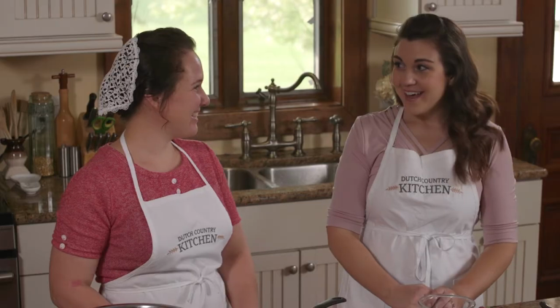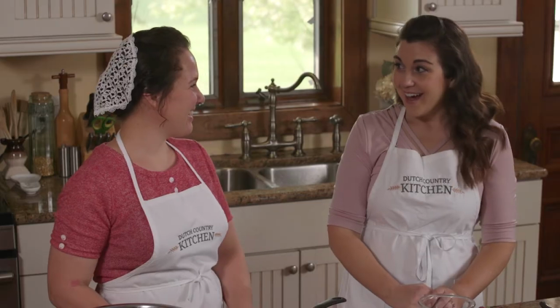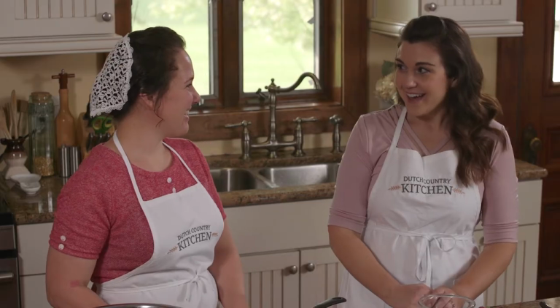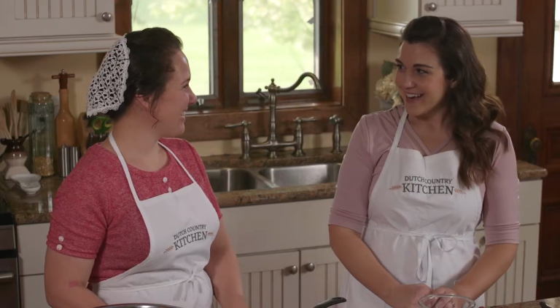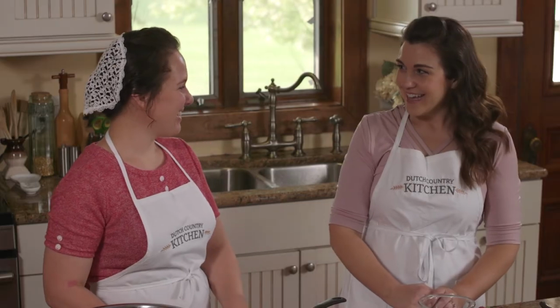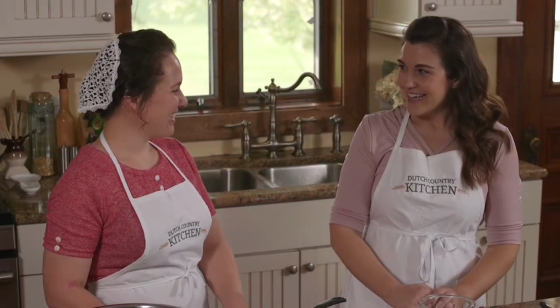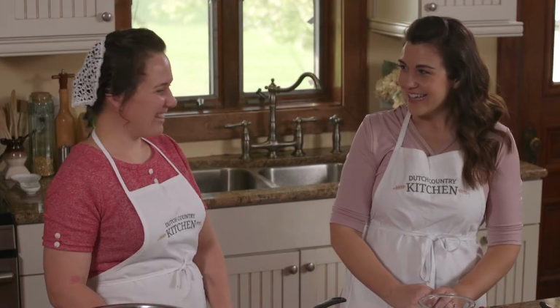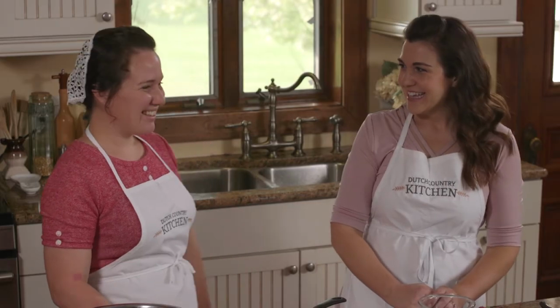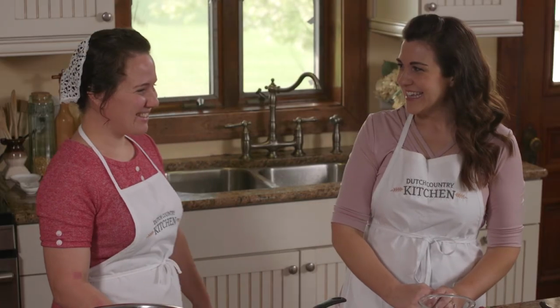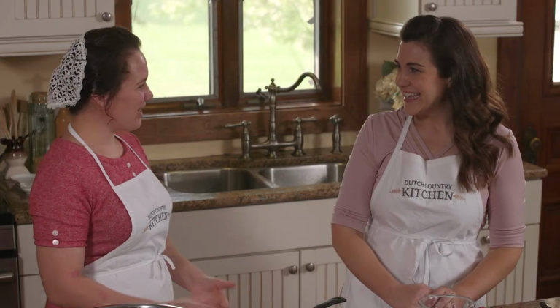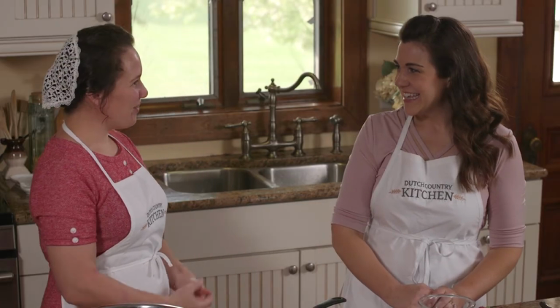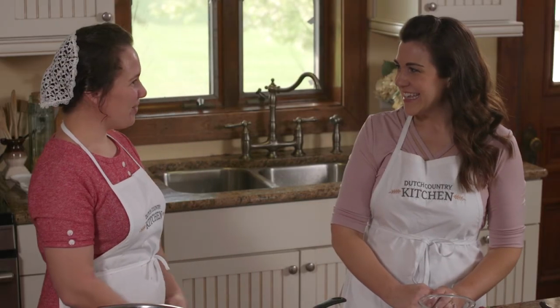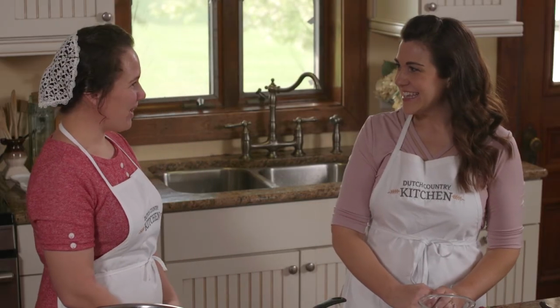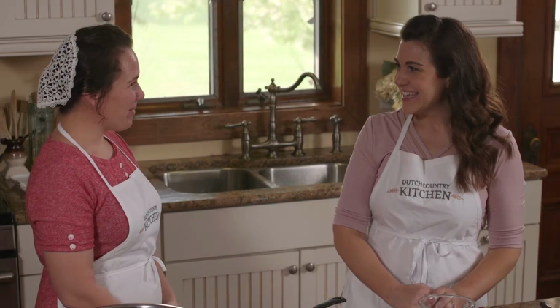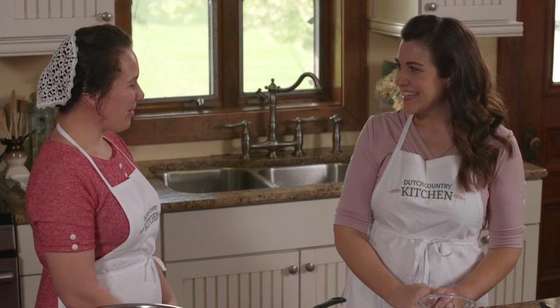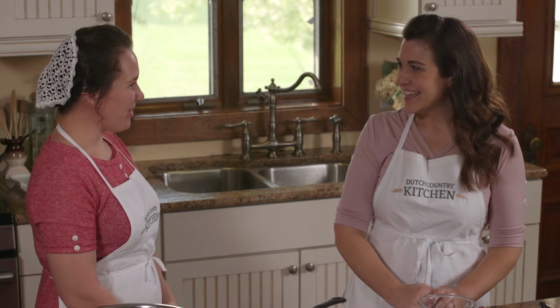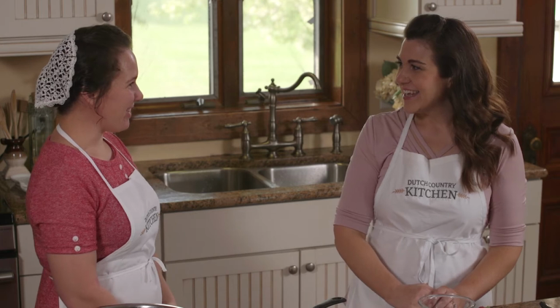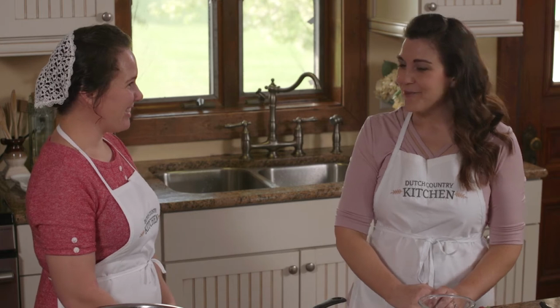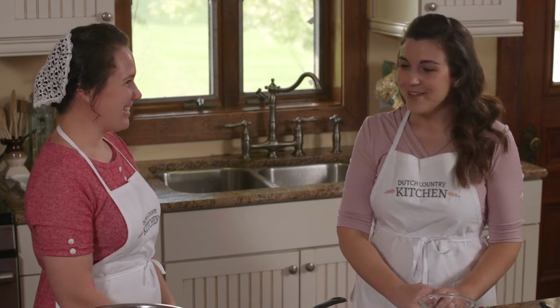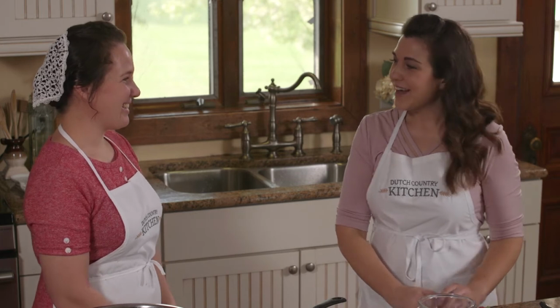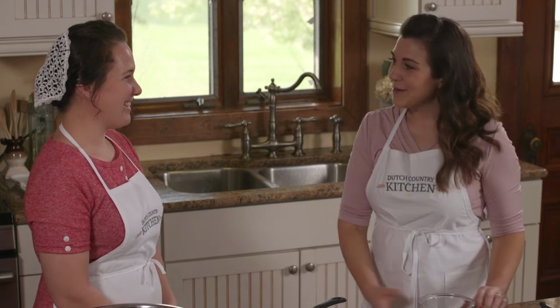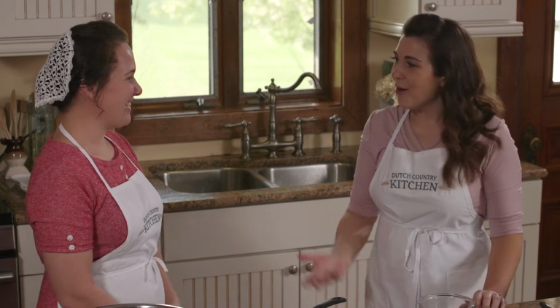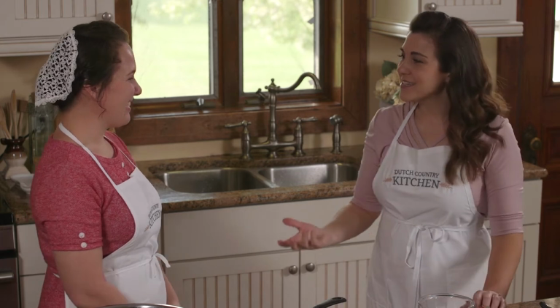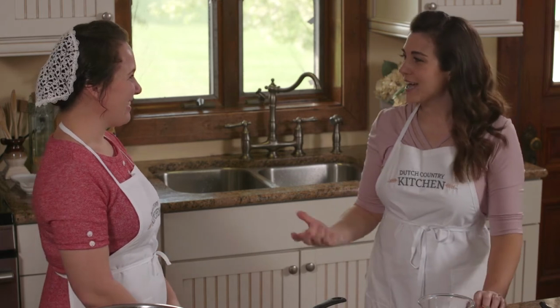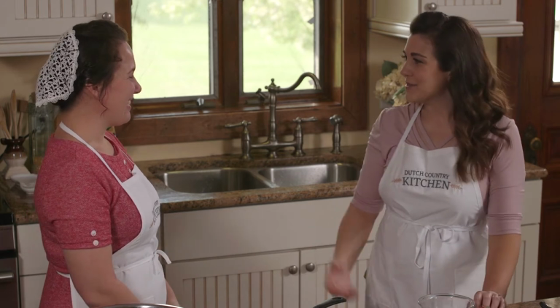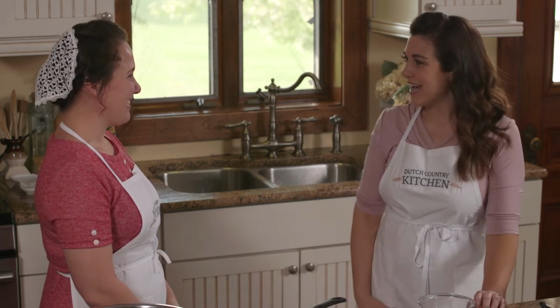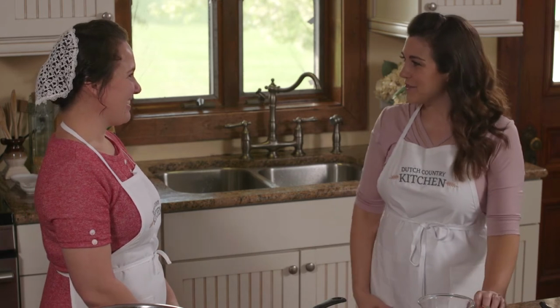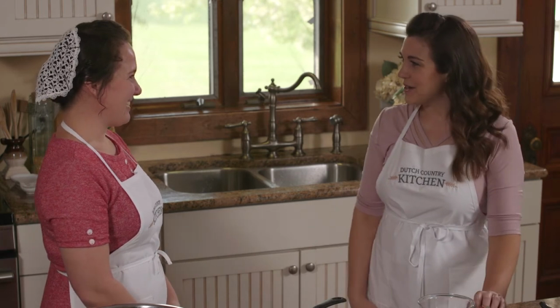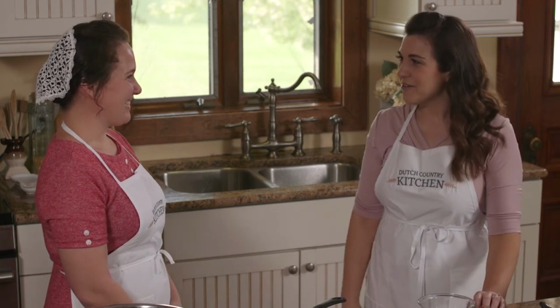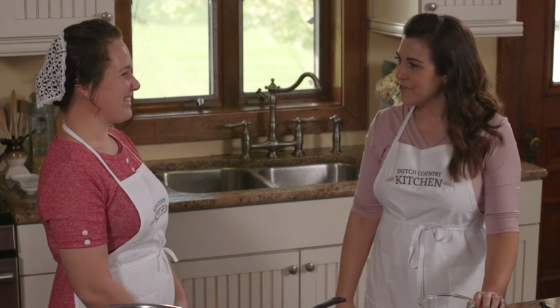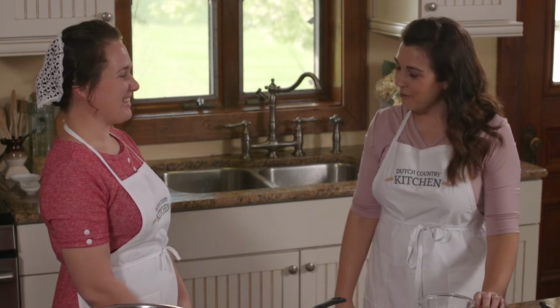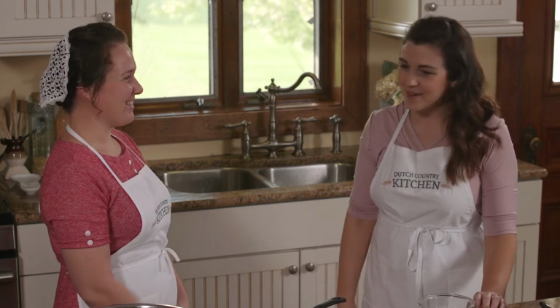Hi Erika. Thank you for inviting me over. Well, I'm always happy to have you here, of course.